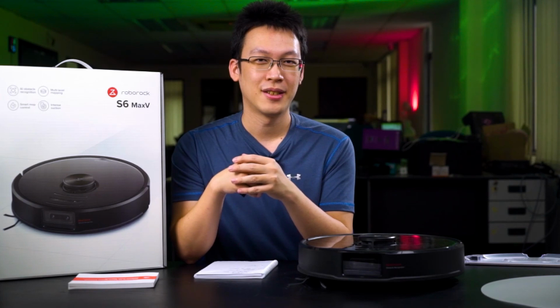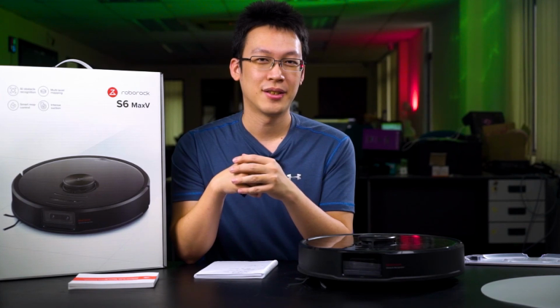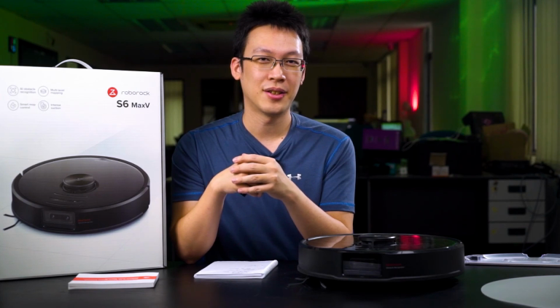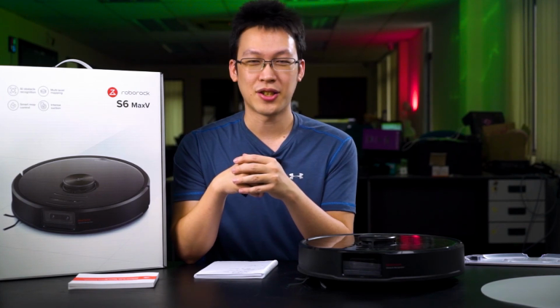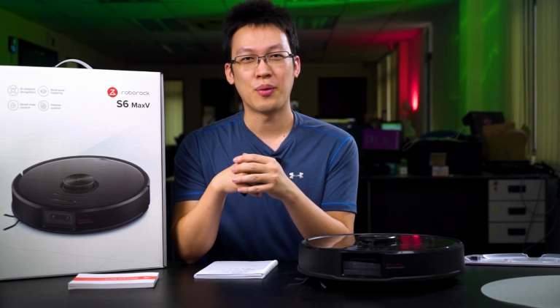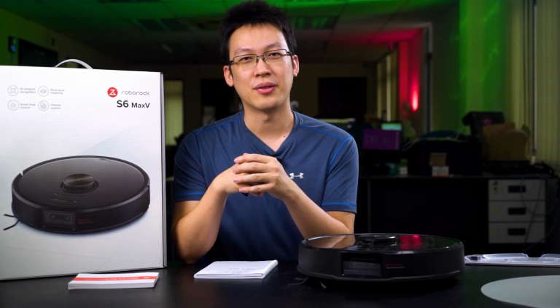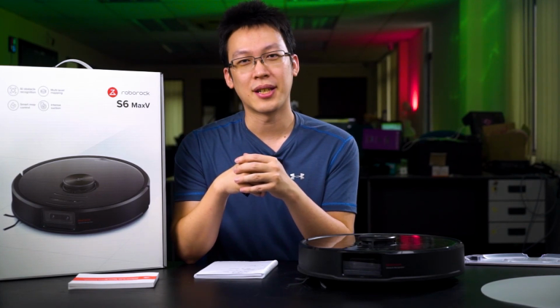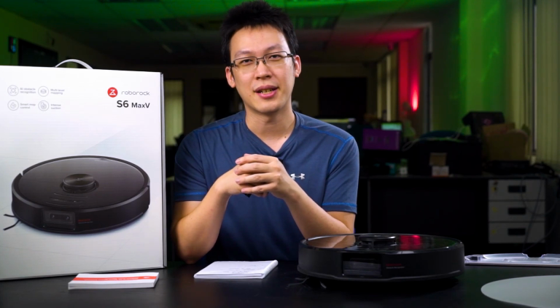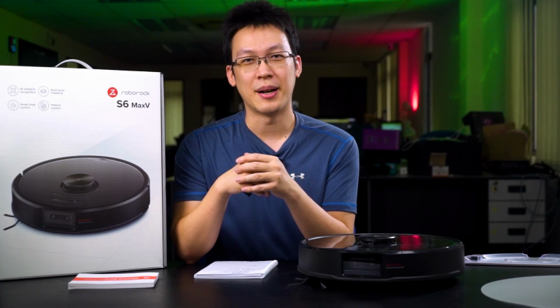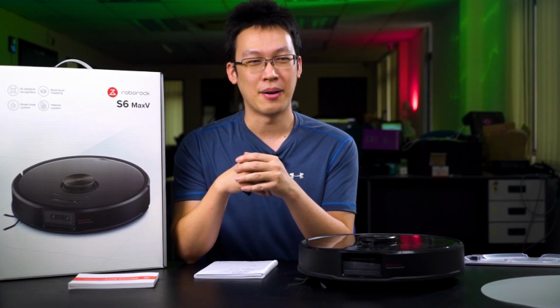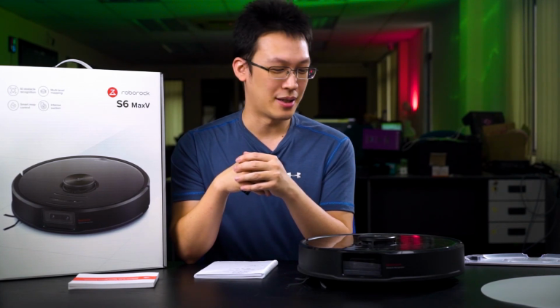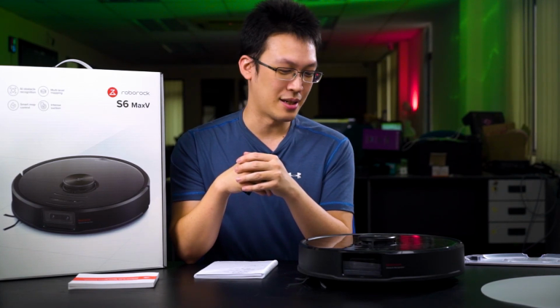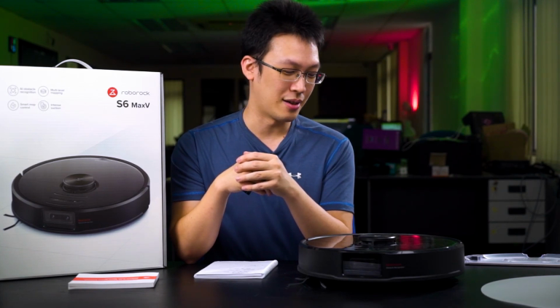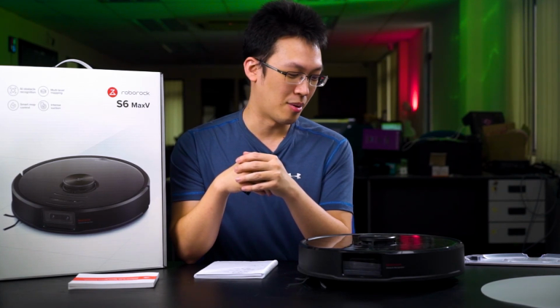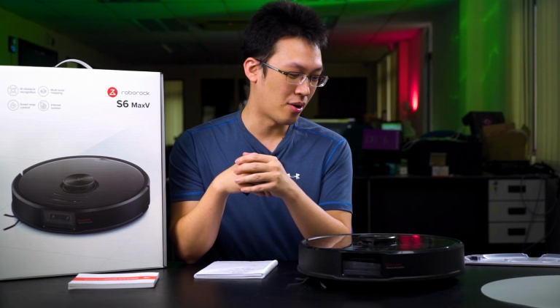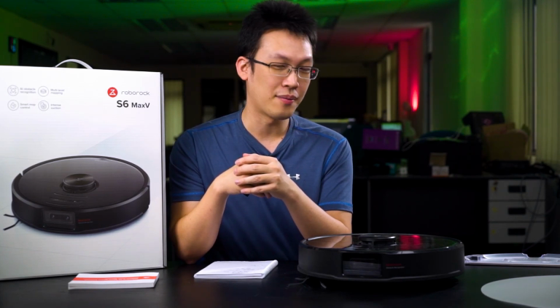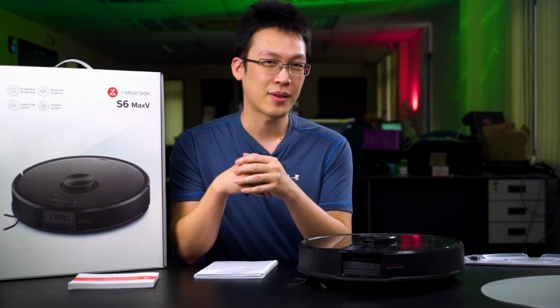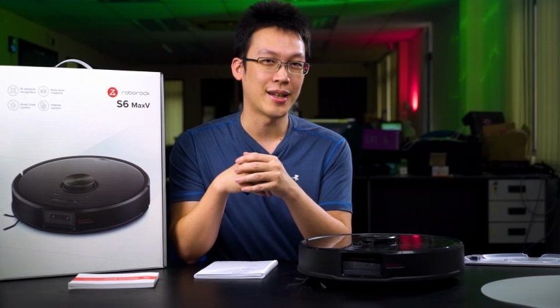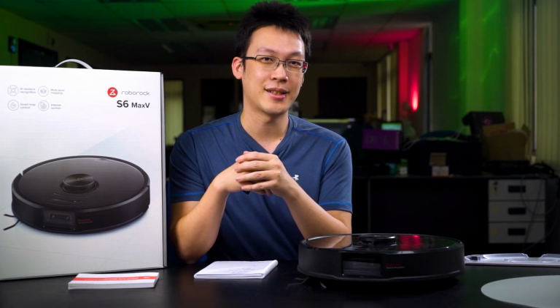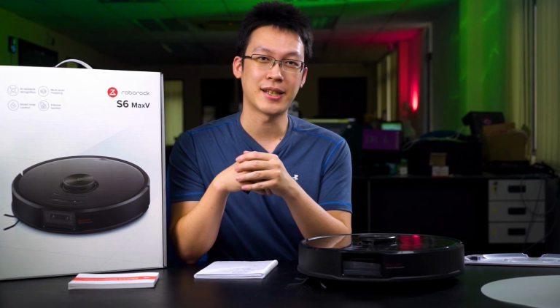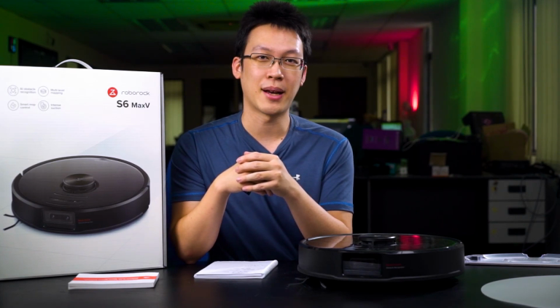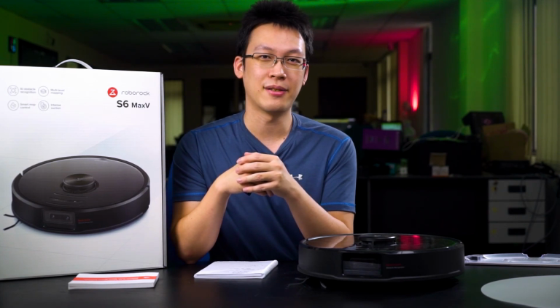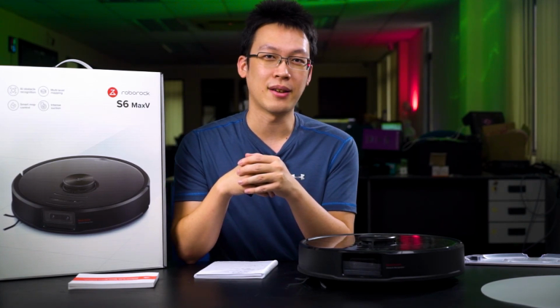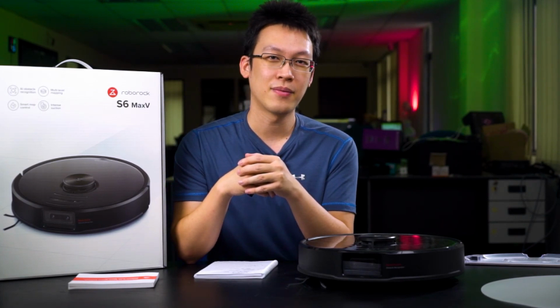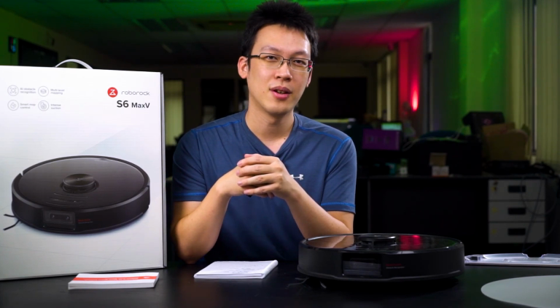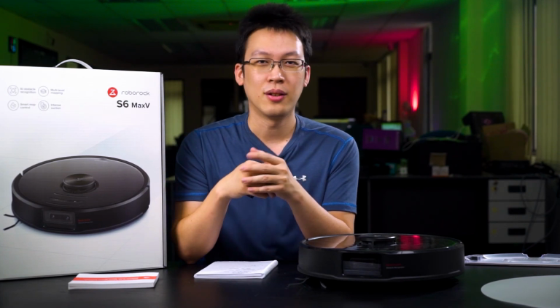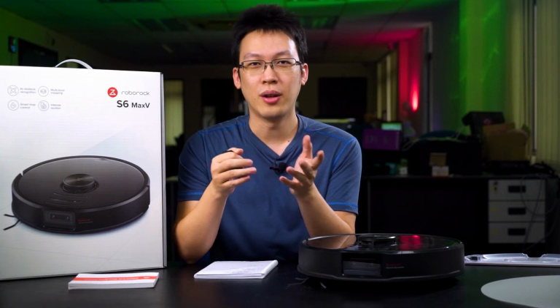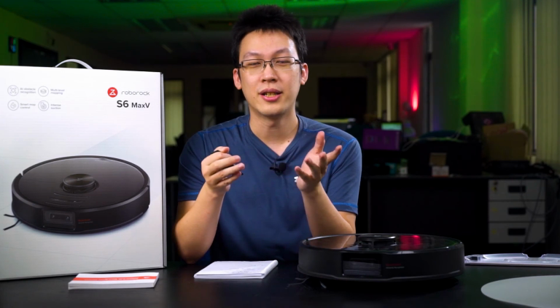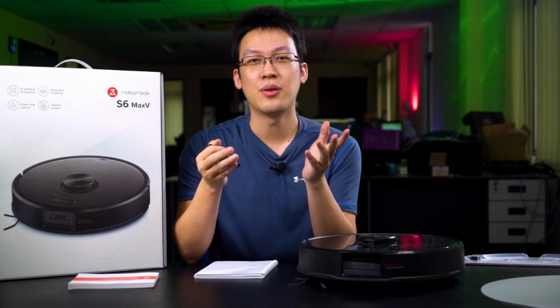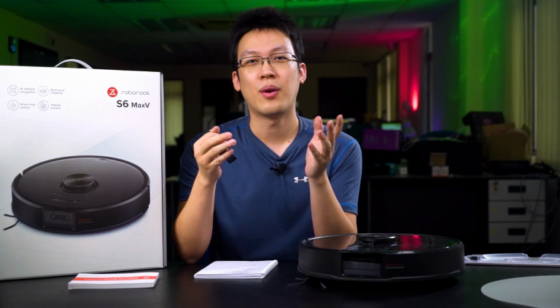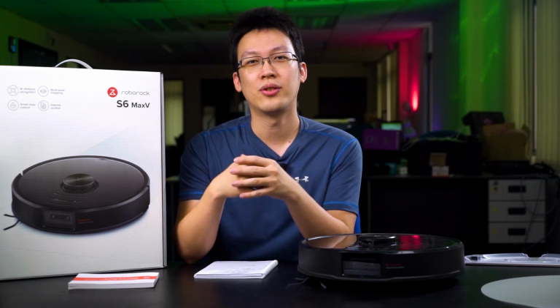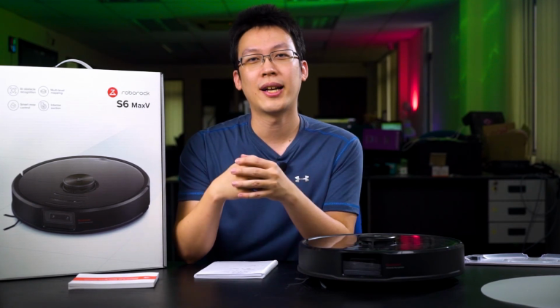That's all we want to say about the Roborock S6 Max-V. Do let us know what you guys think about this robot vacuum, and I'll see you in the next video.